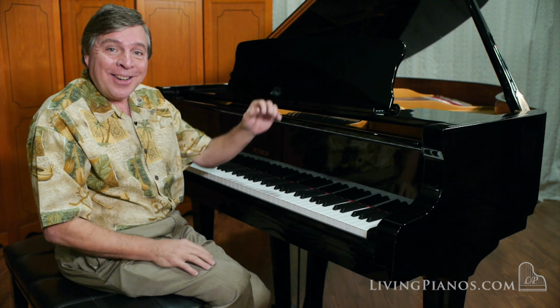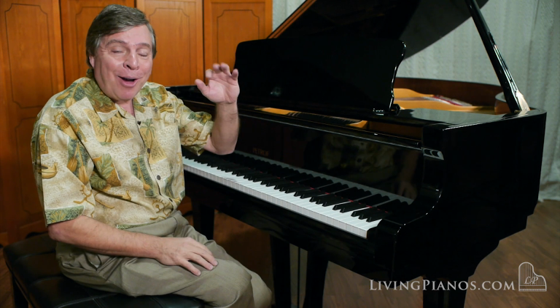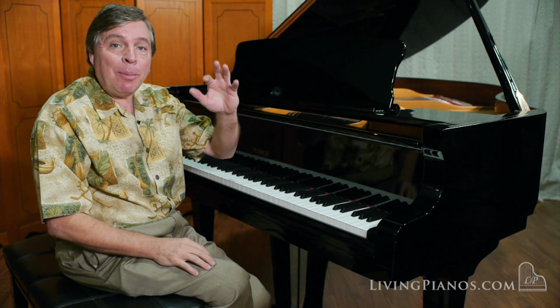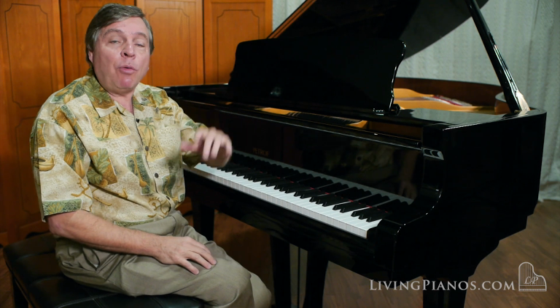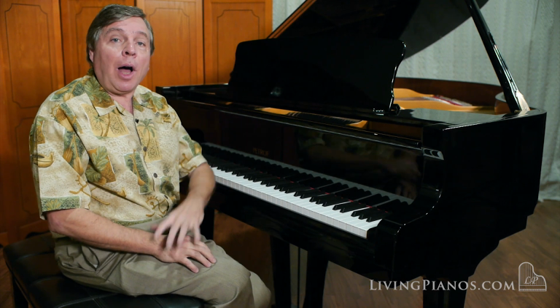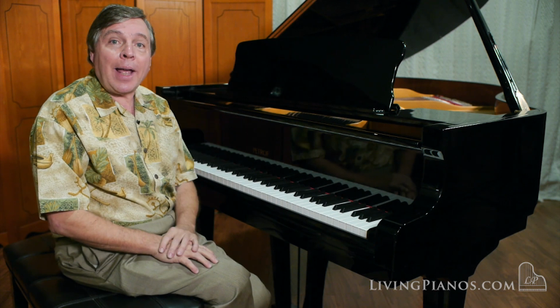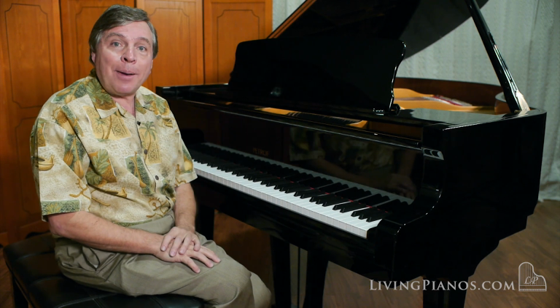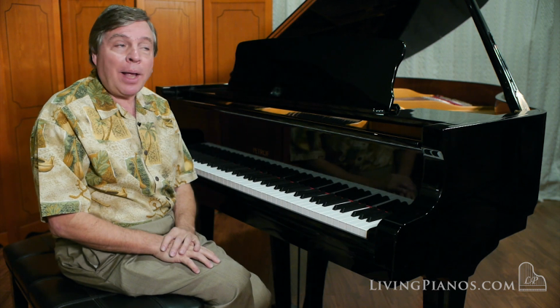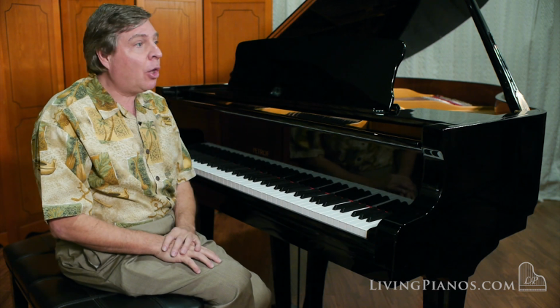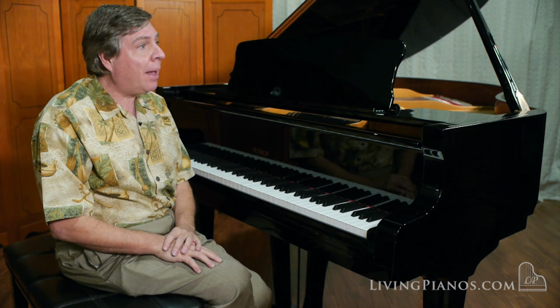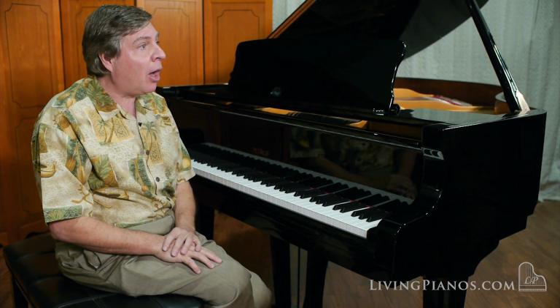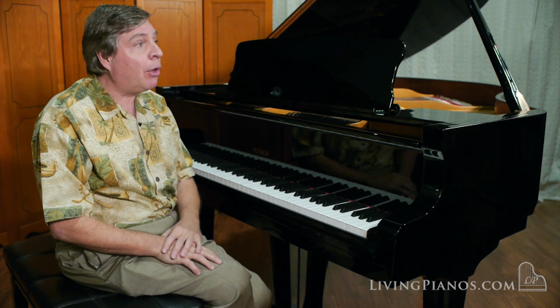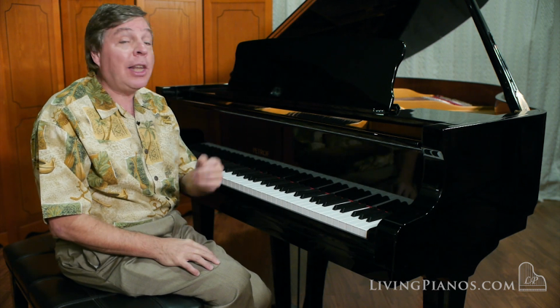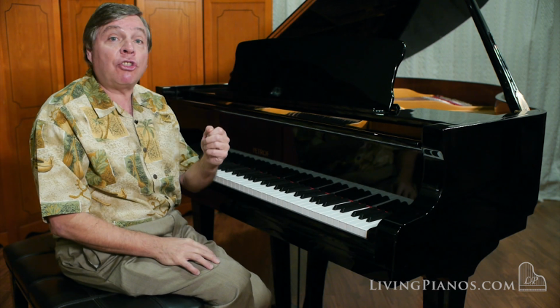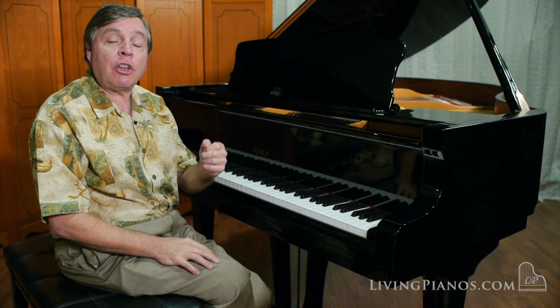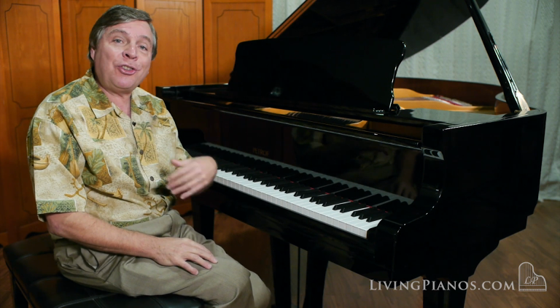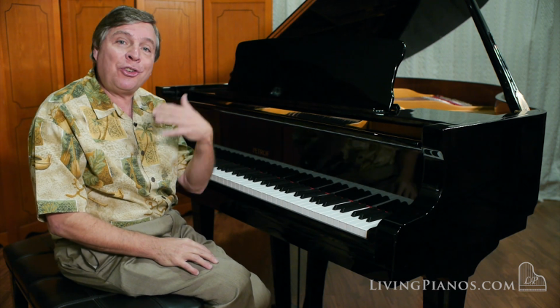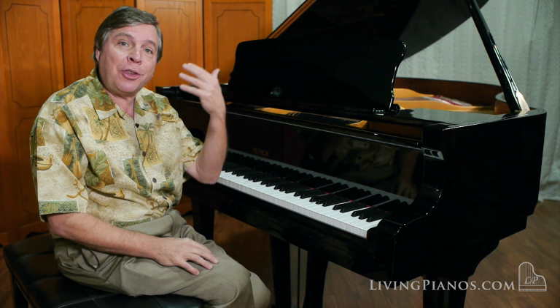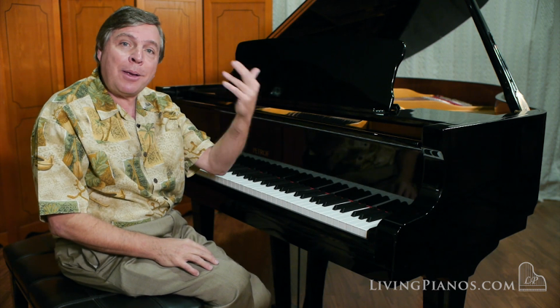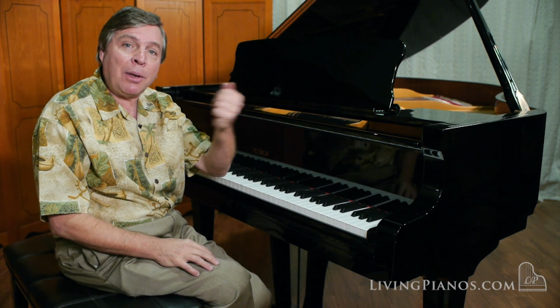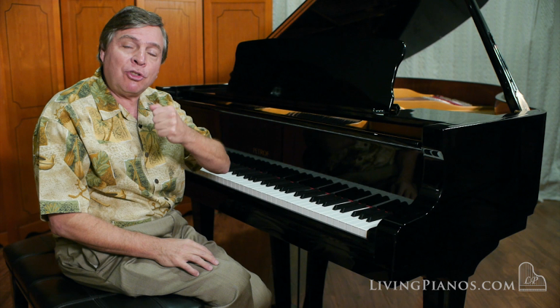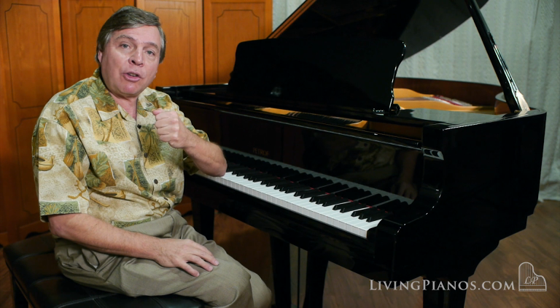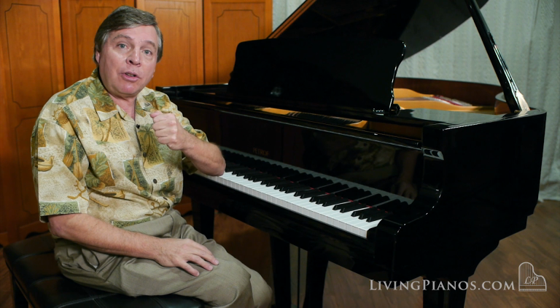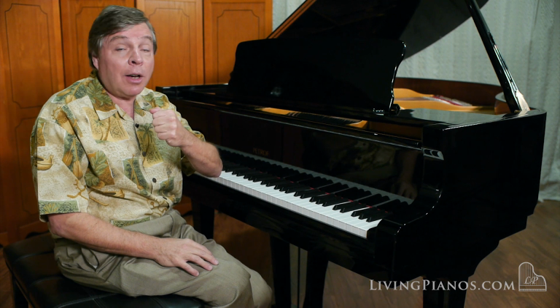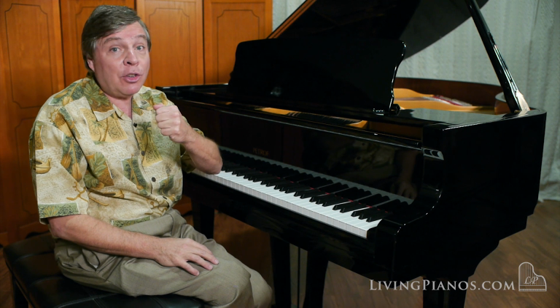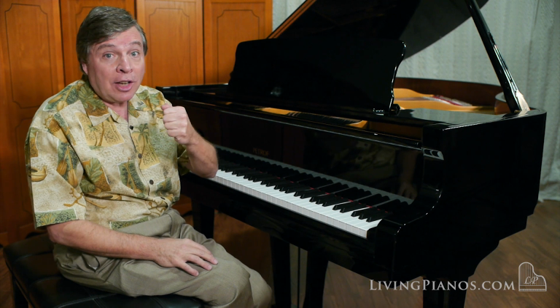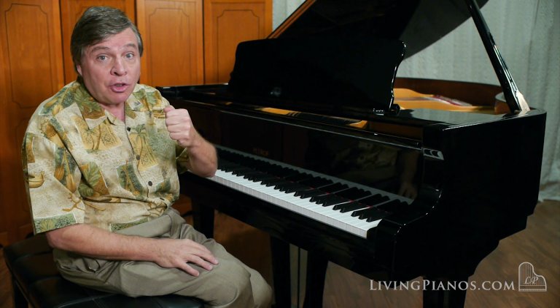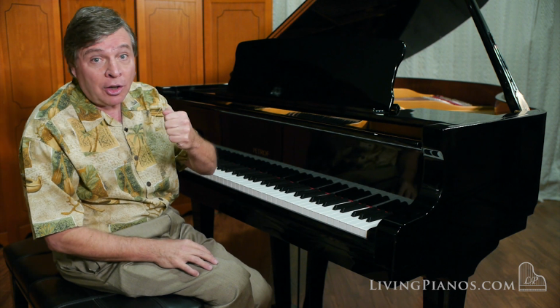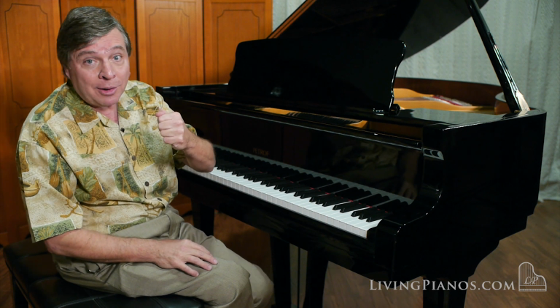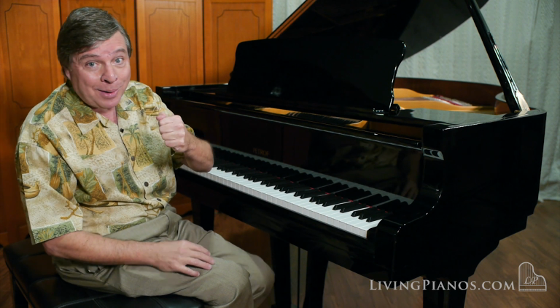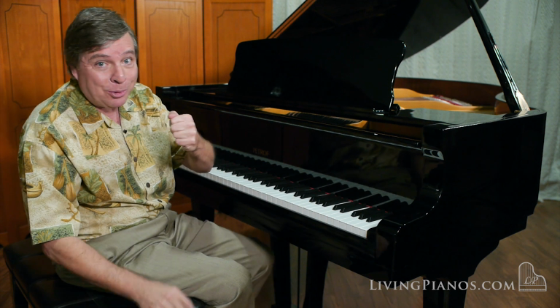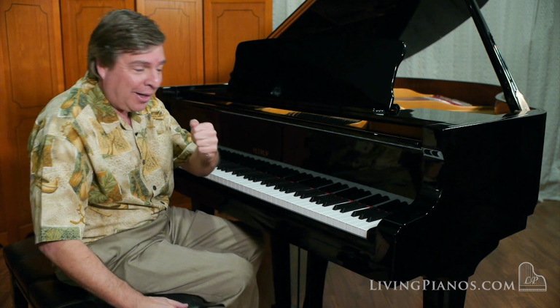Now I'm going to move on and play a little bit of Liszt. This is the middle section of the Sixth Hungarian Rhapsody.